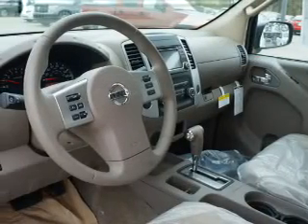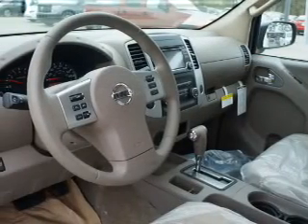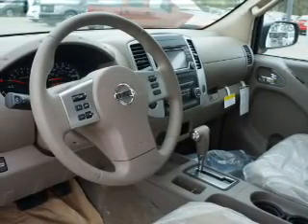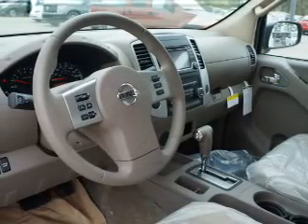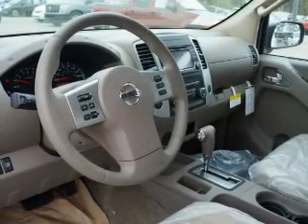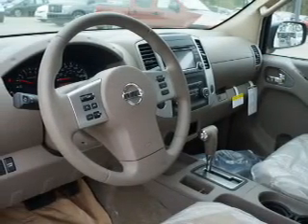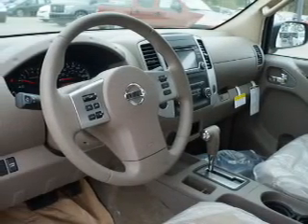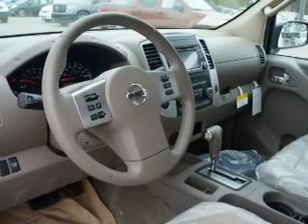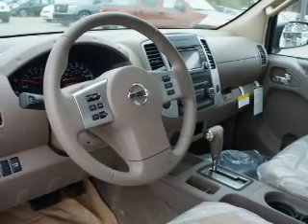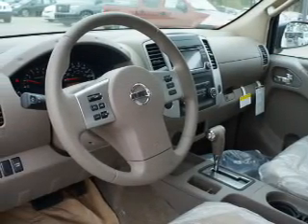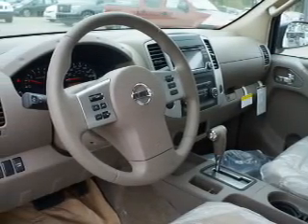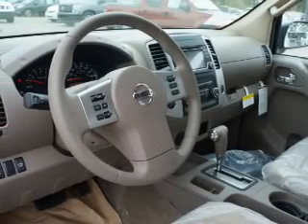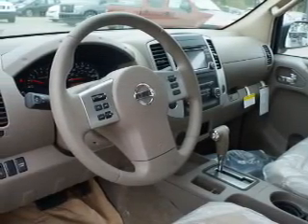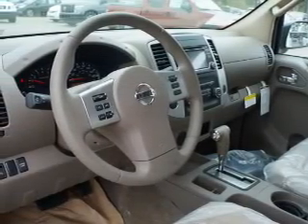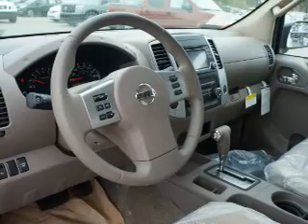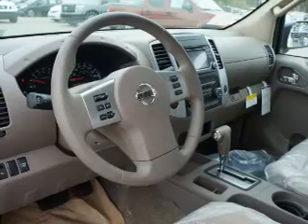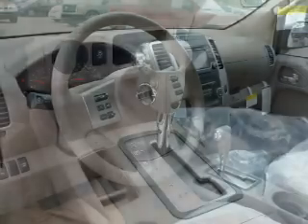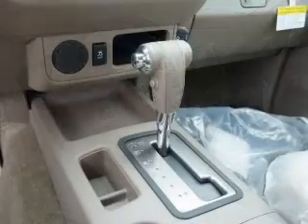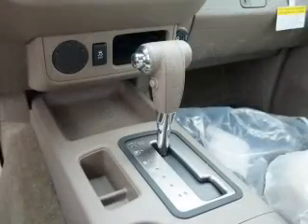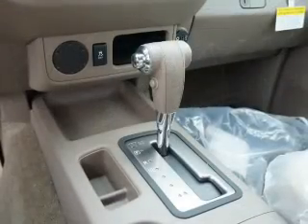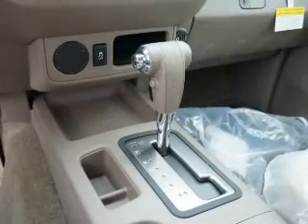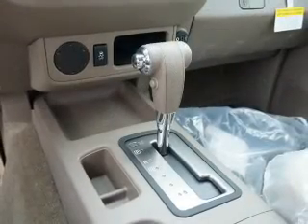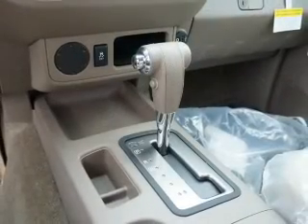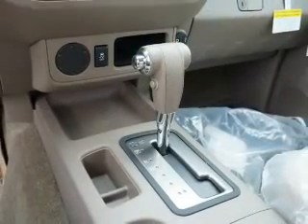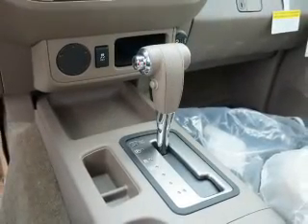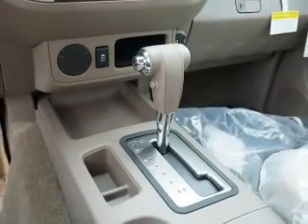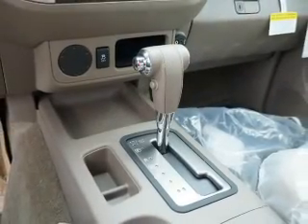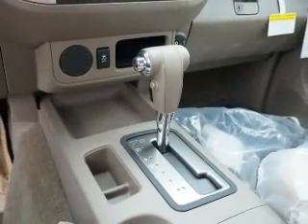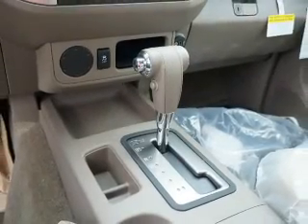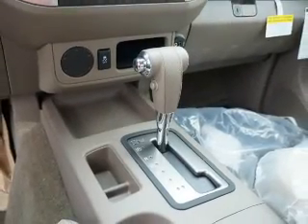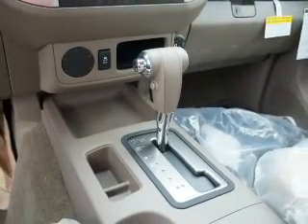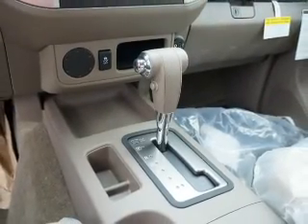Inside you'll find curtain head airbags, front airbags, side airbags, side impact door beams, a trip computer, child restraint seats, and power steering.